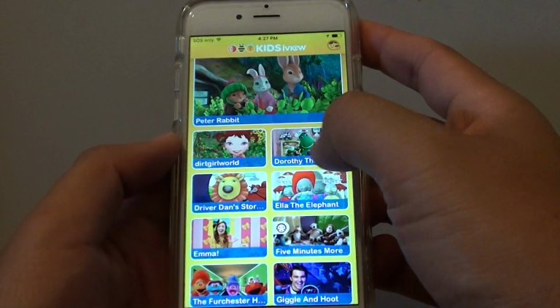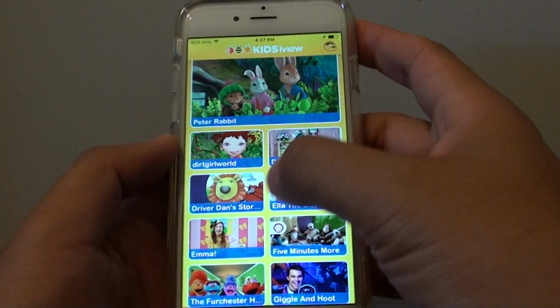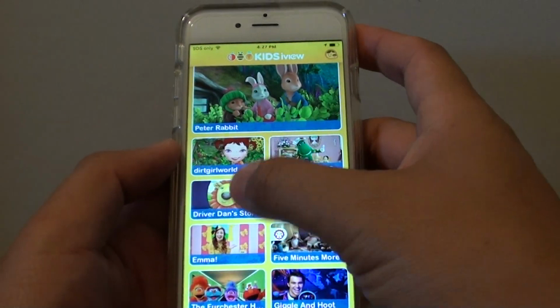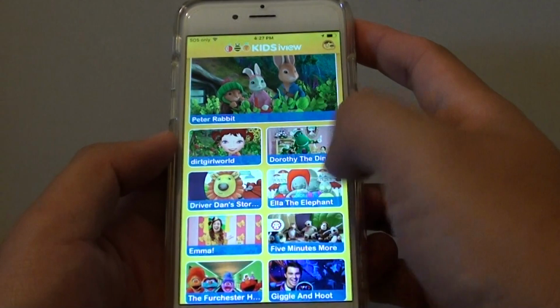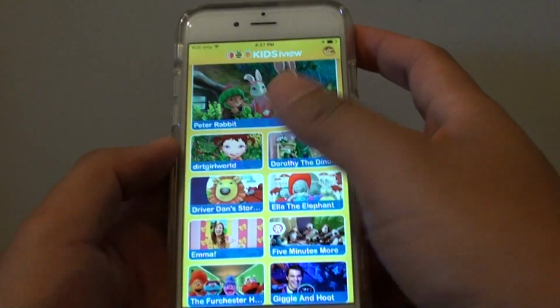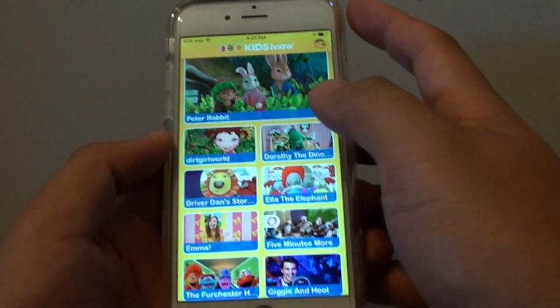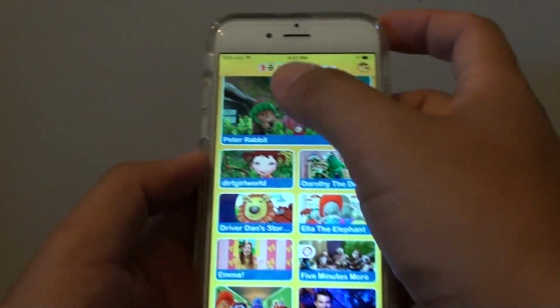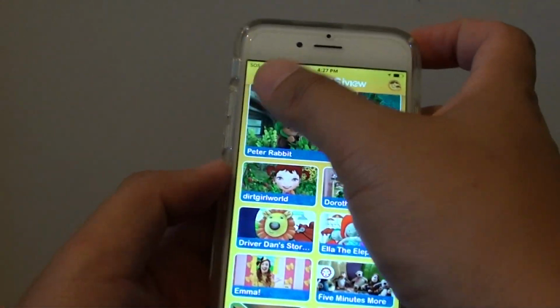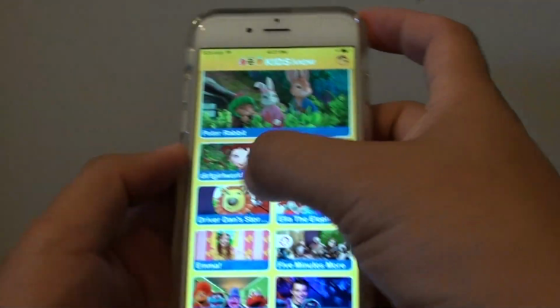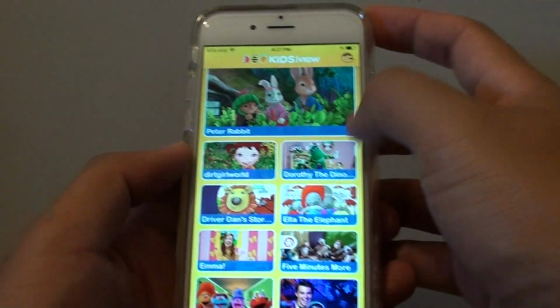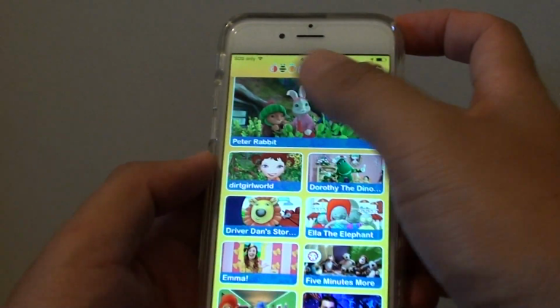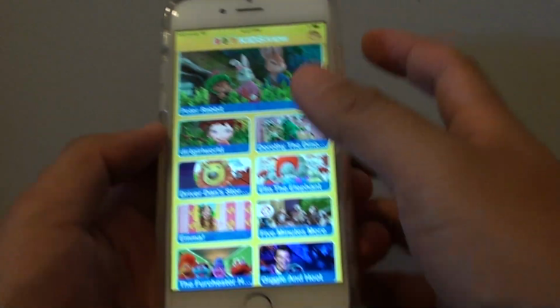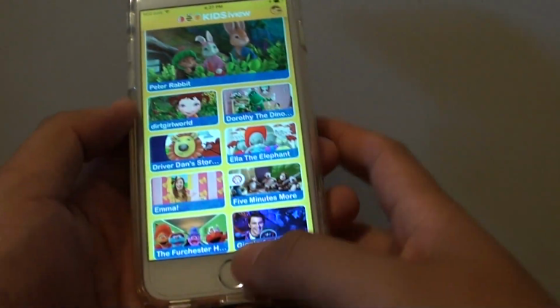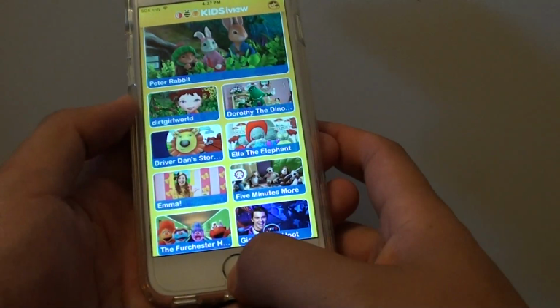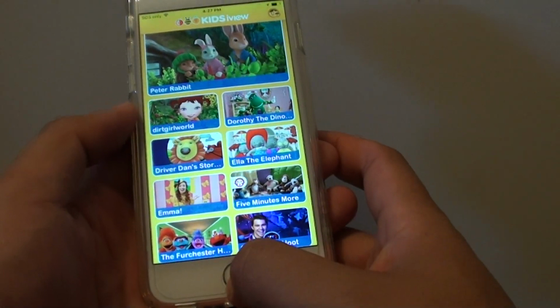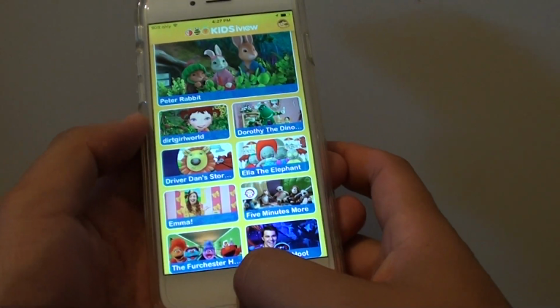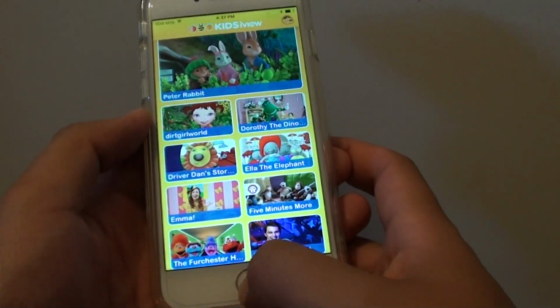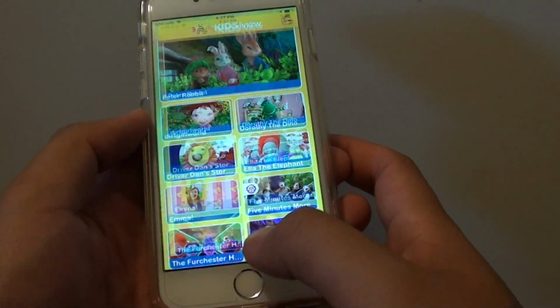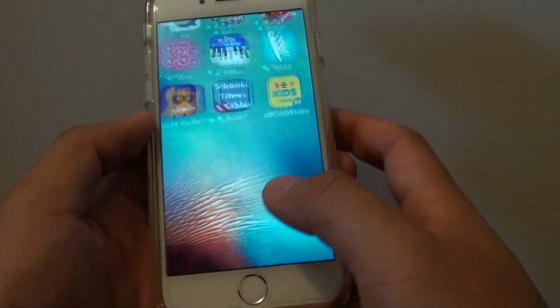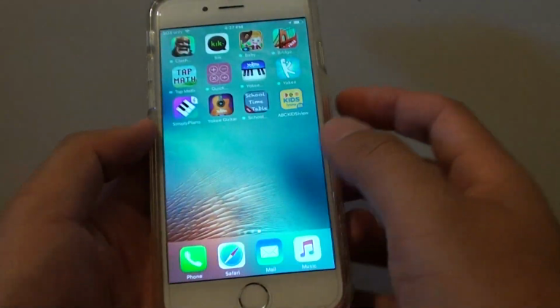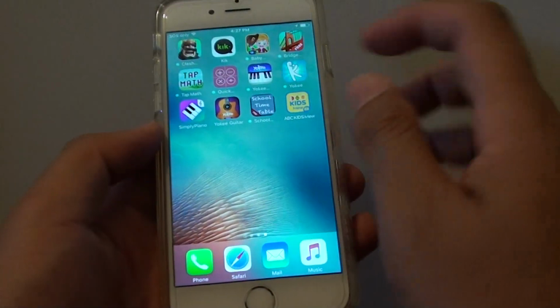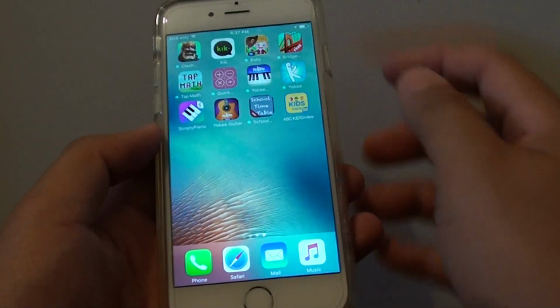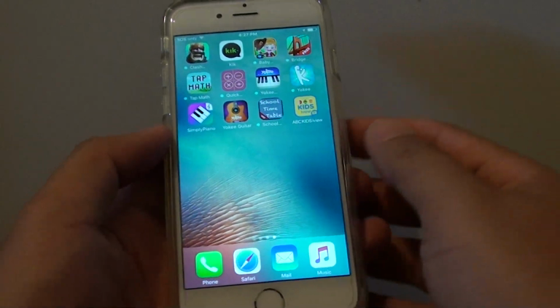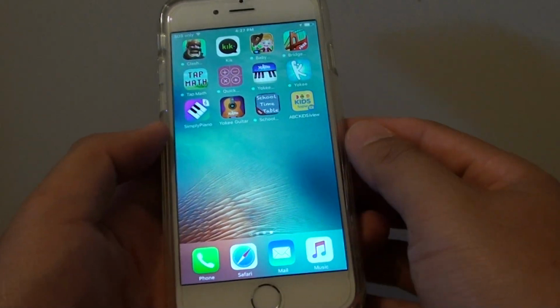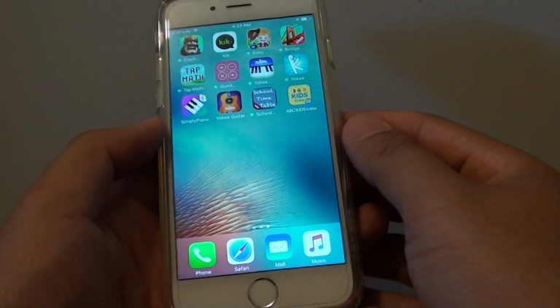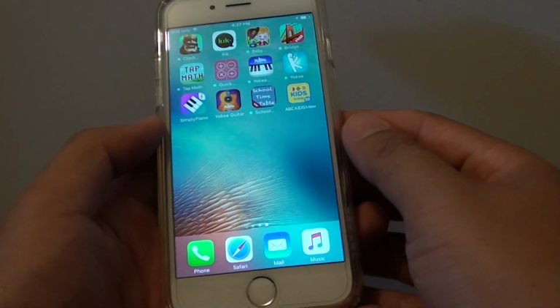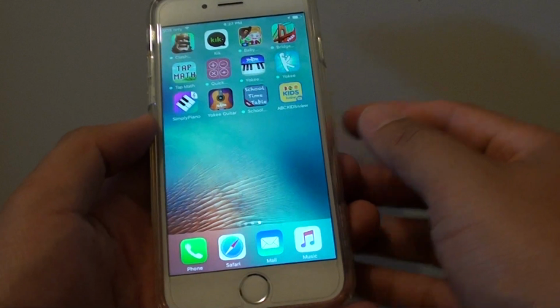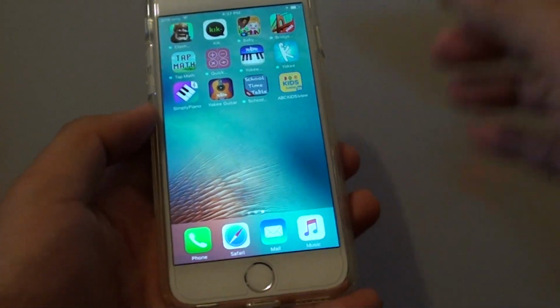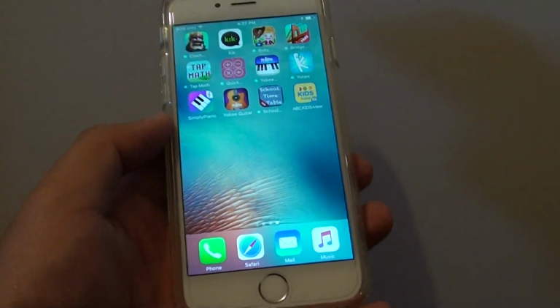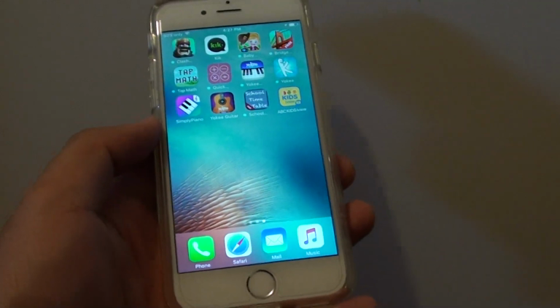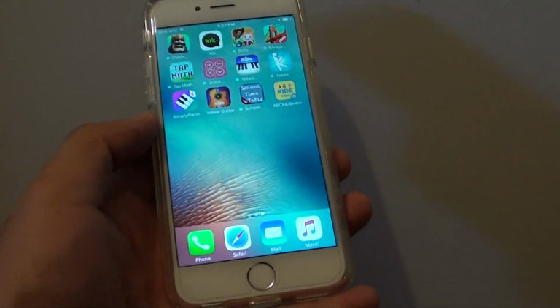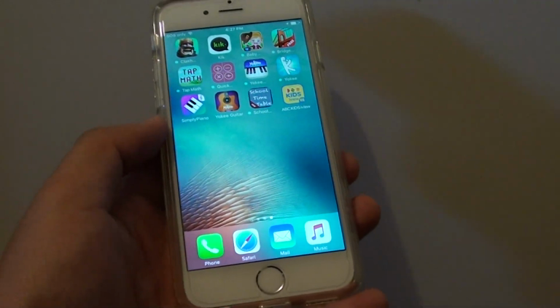You can also lock just part of the screen — you don't have to lock everything. But that's how you lock your phone to a single app. Thank you for watching.